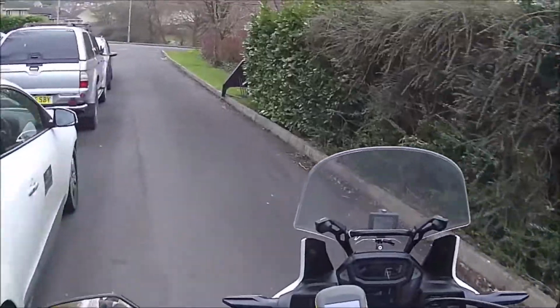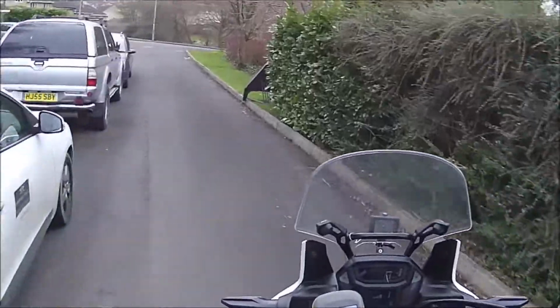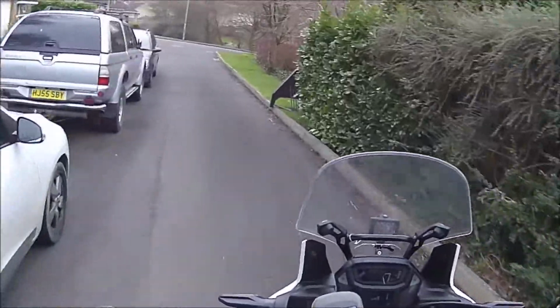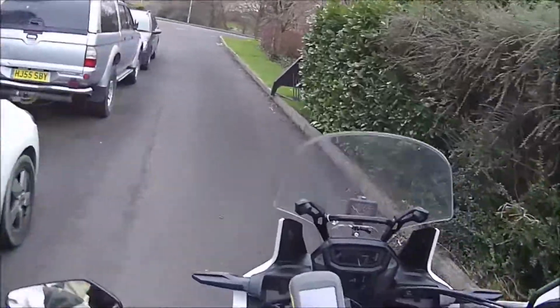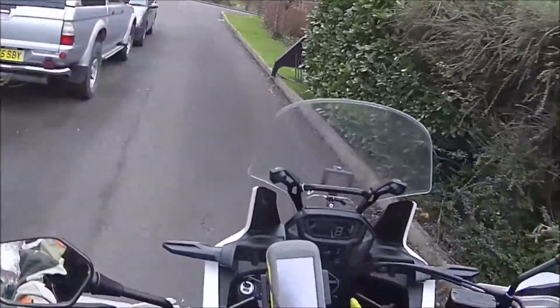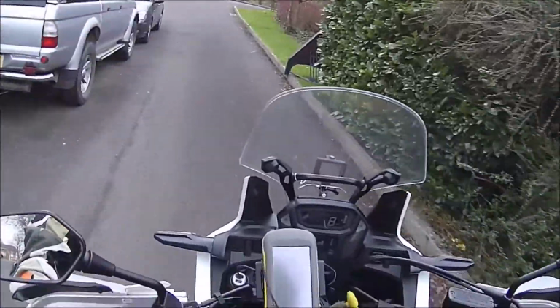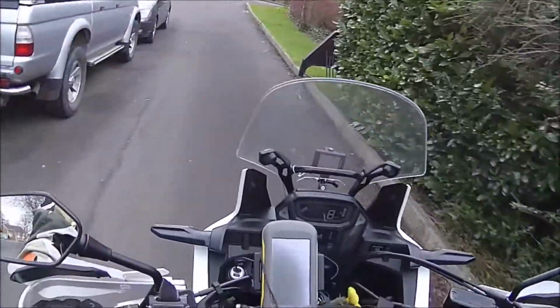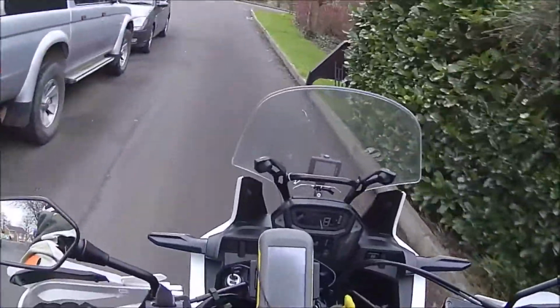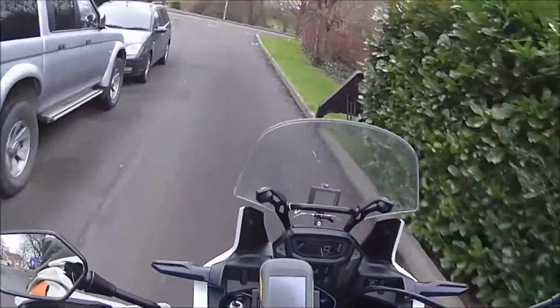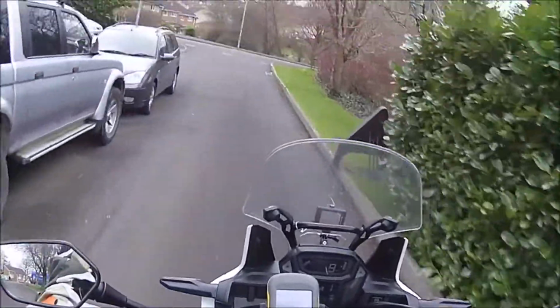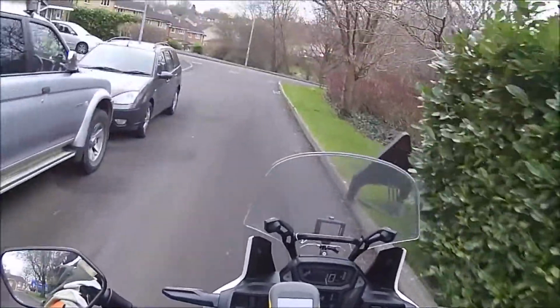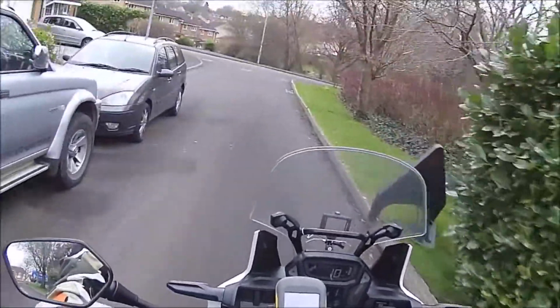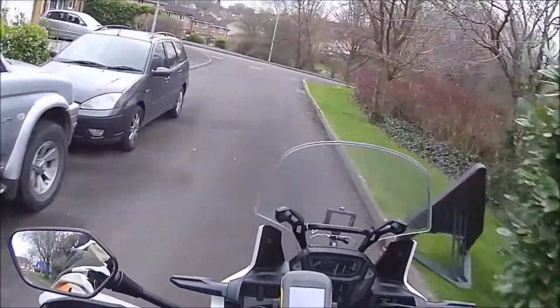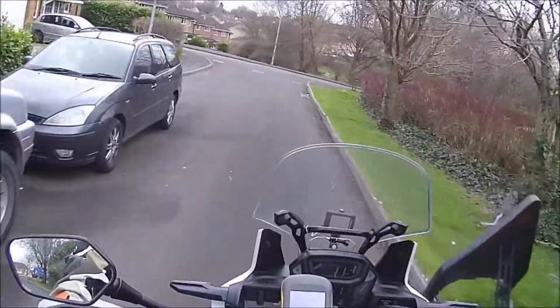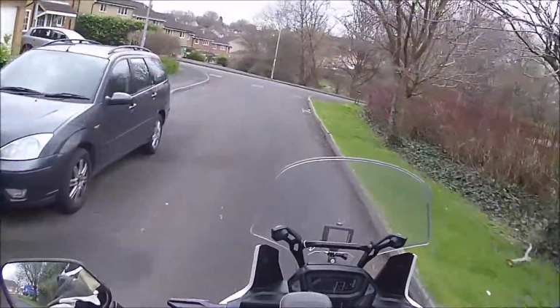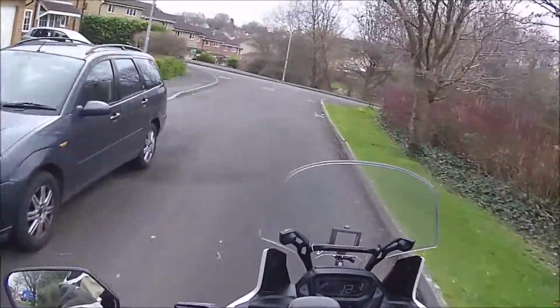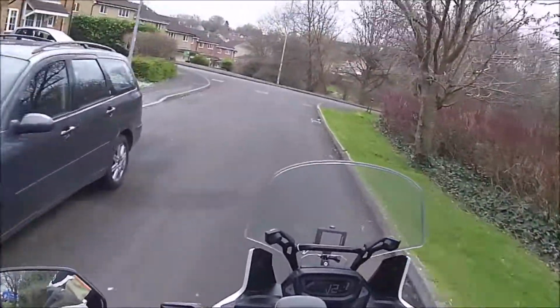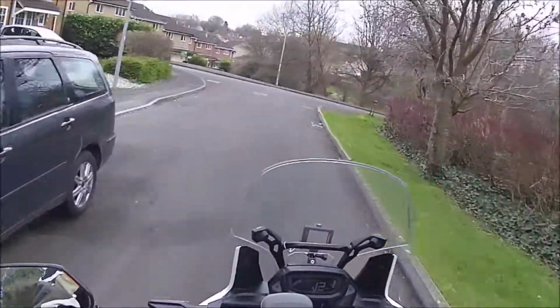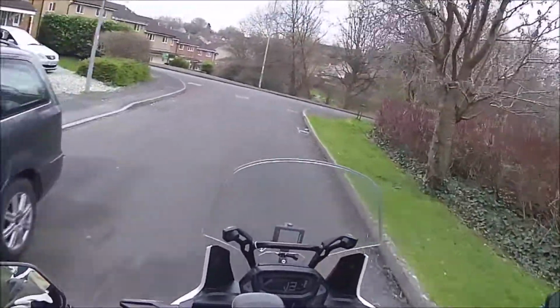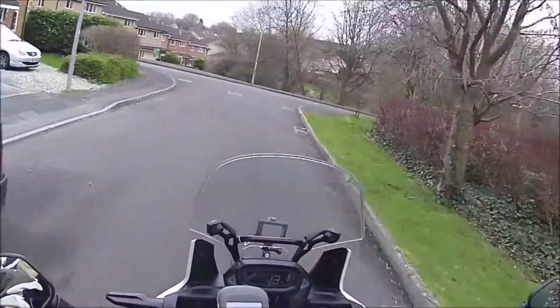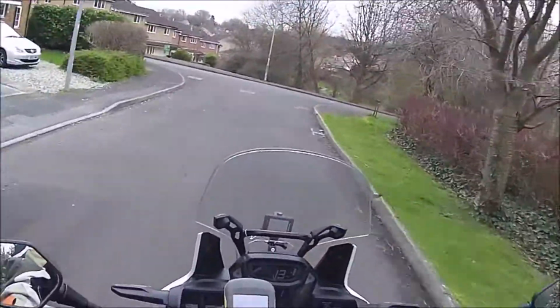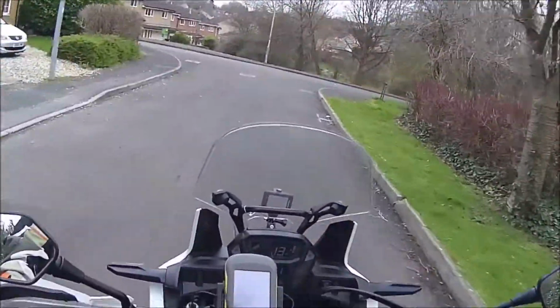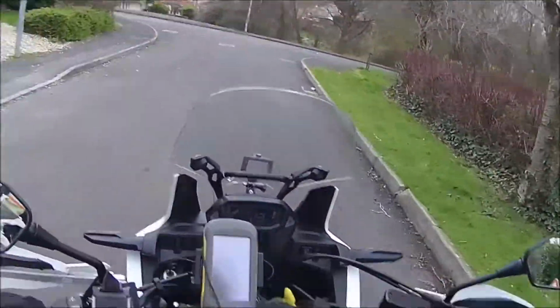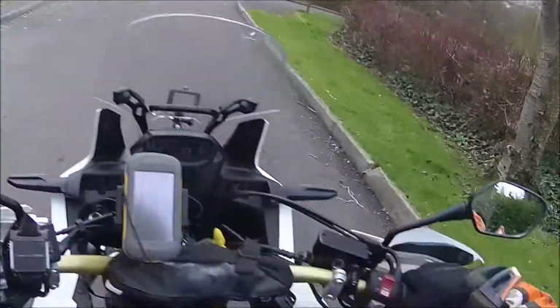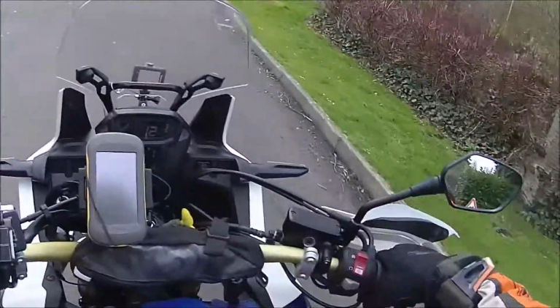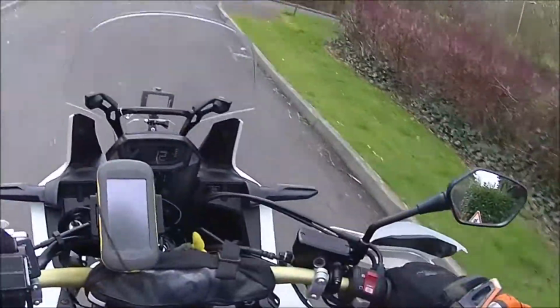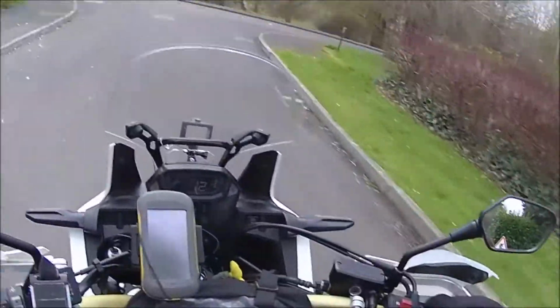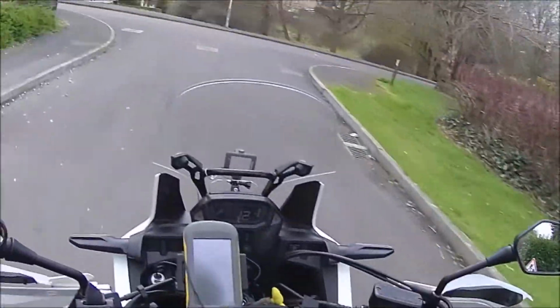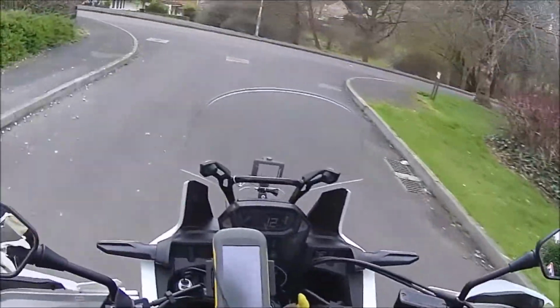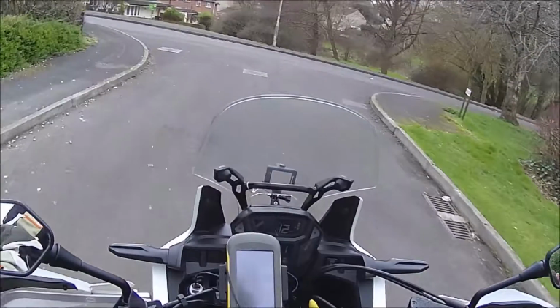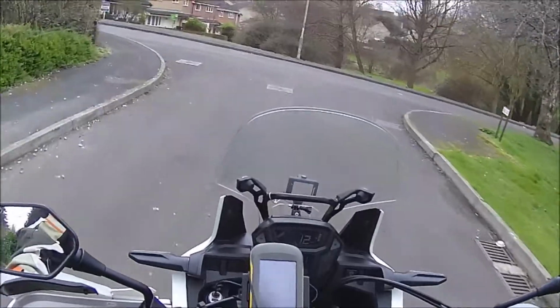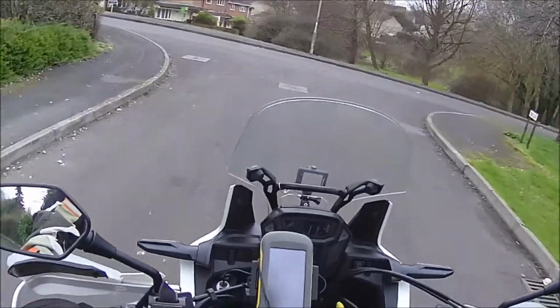Friday morning, how past 12 exactly. Off on our Snowdon adventure.